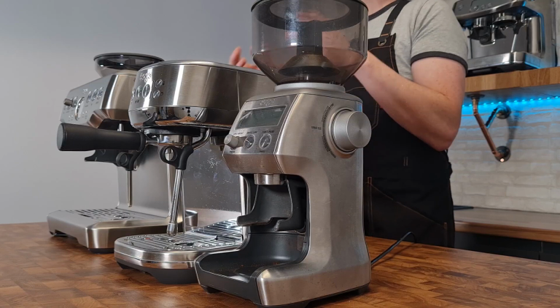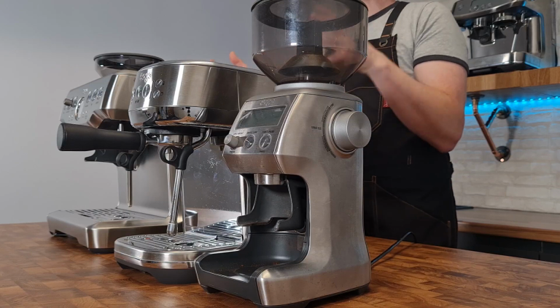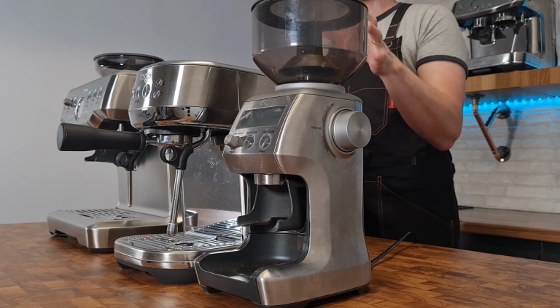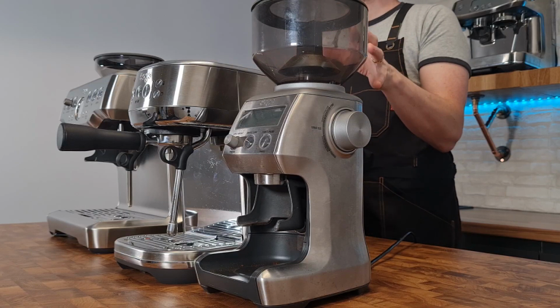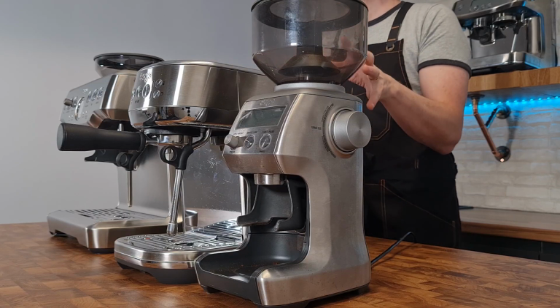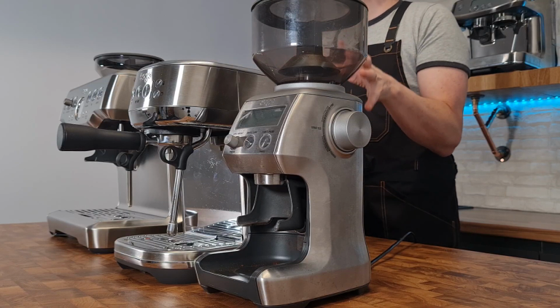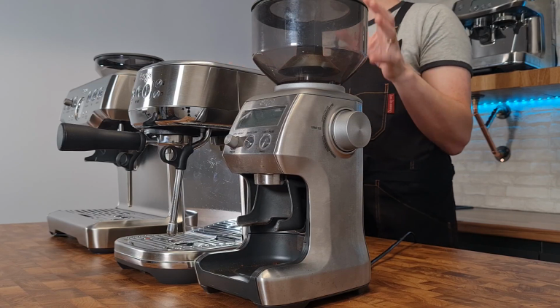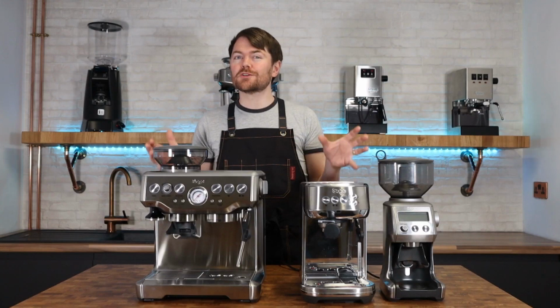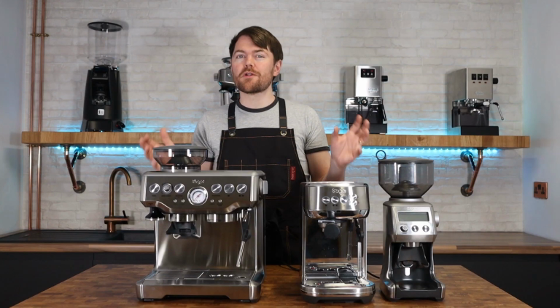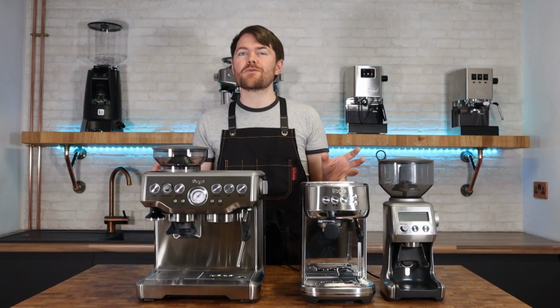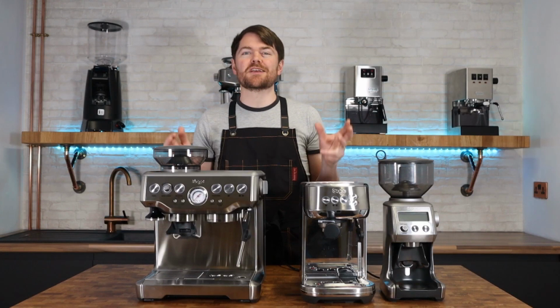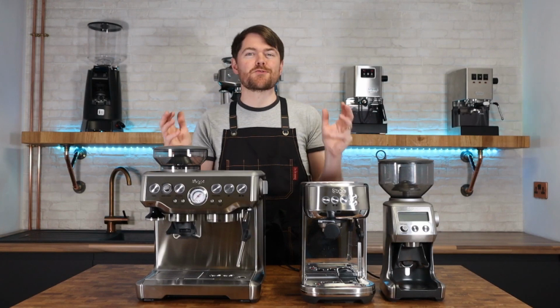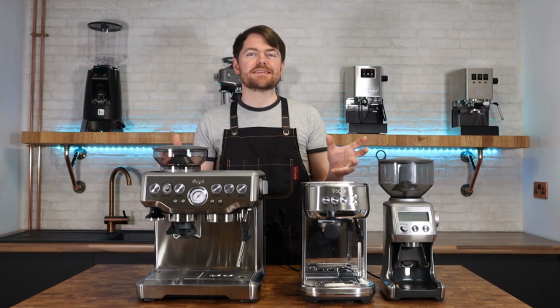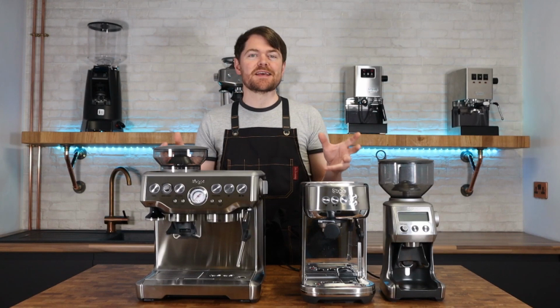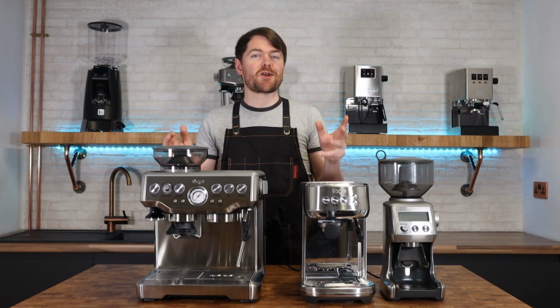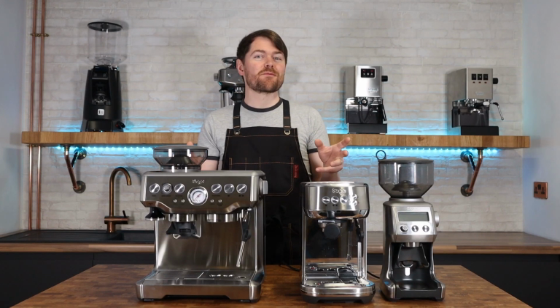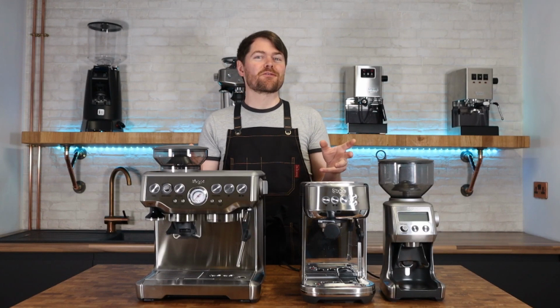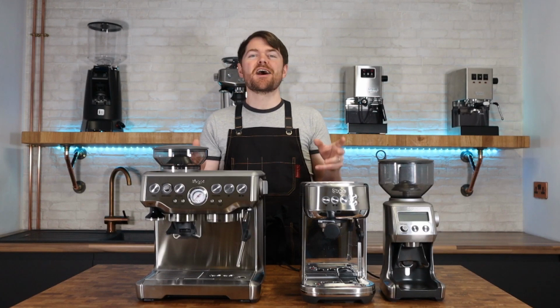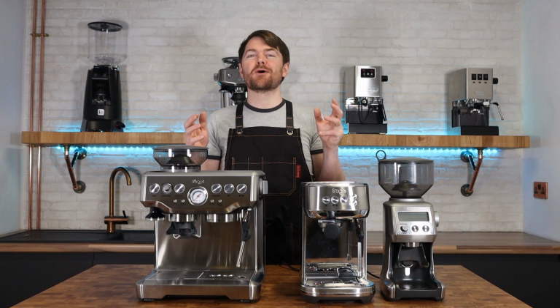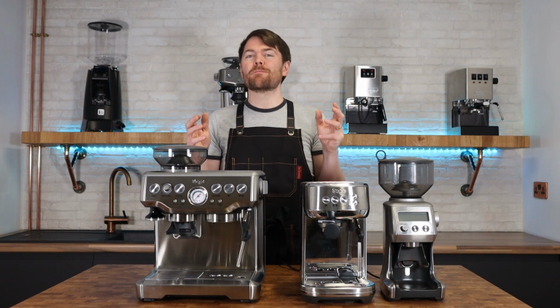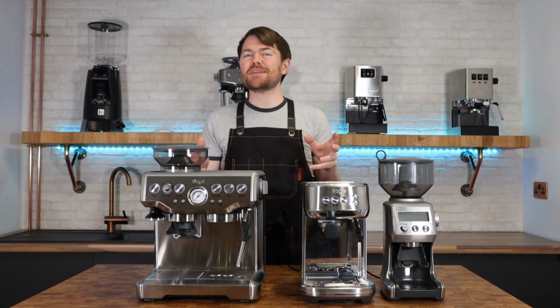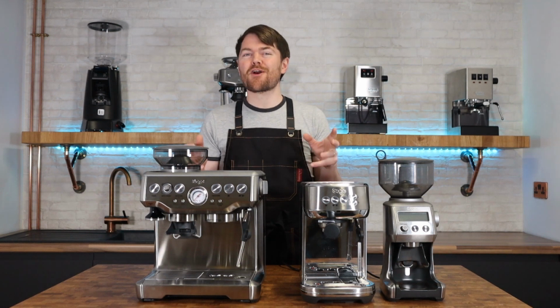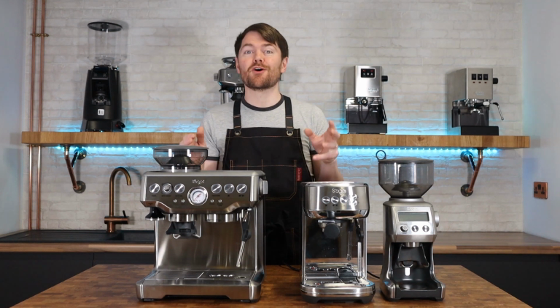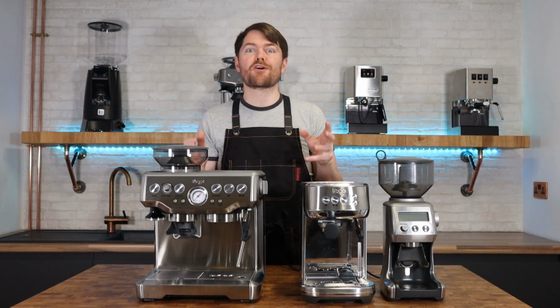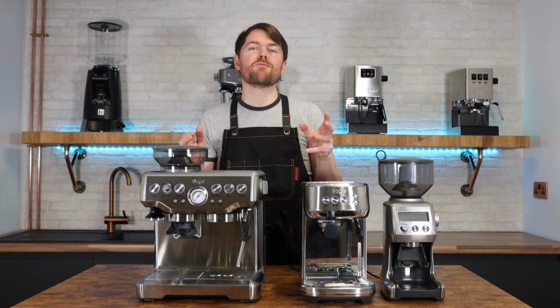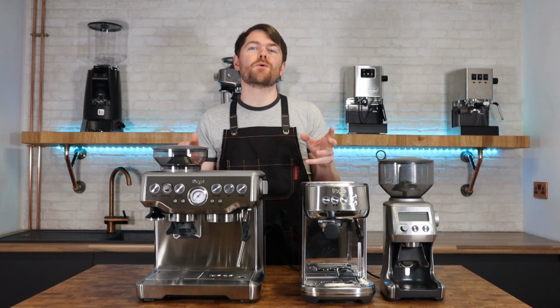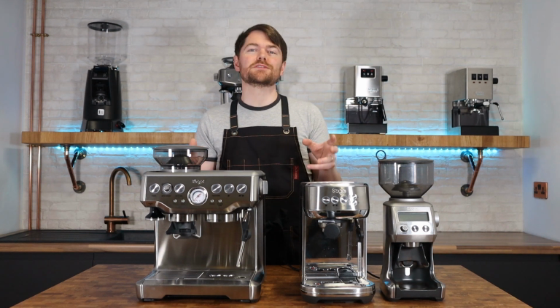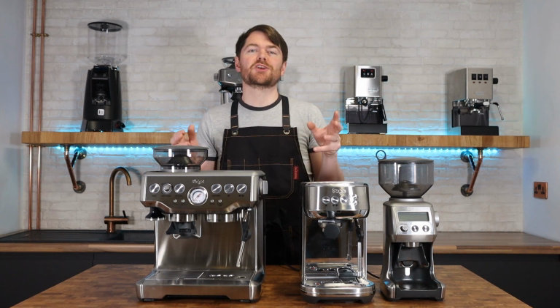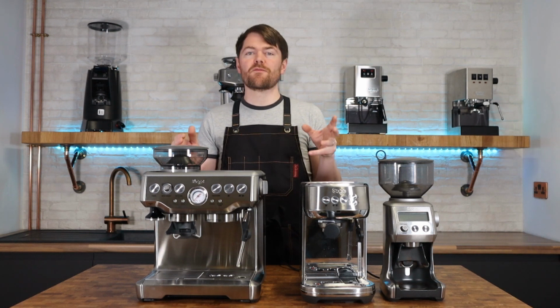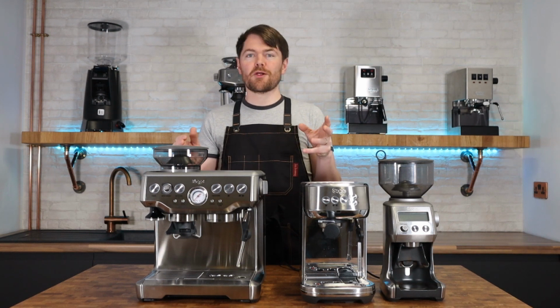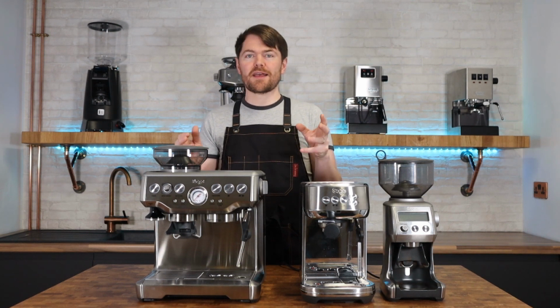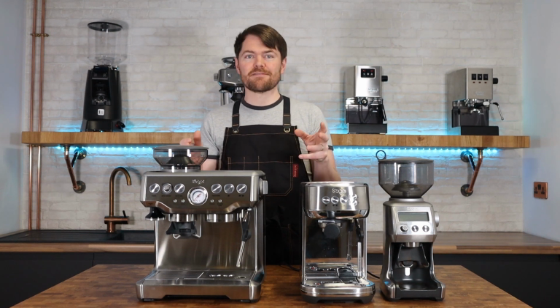To become a Patreon supporter, also known as an accredited coffee botherer, go to patreon.com/coffeeblogkev.